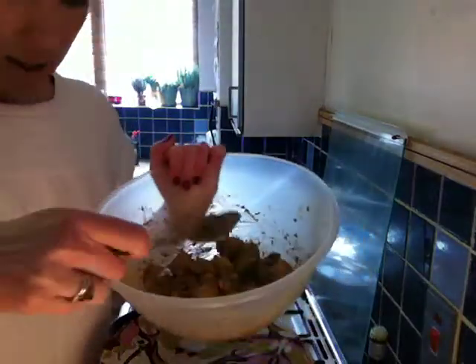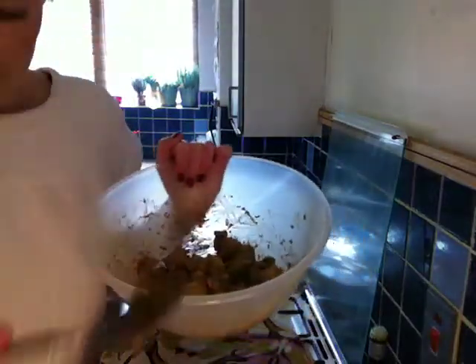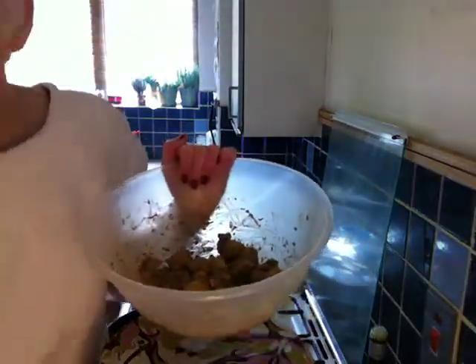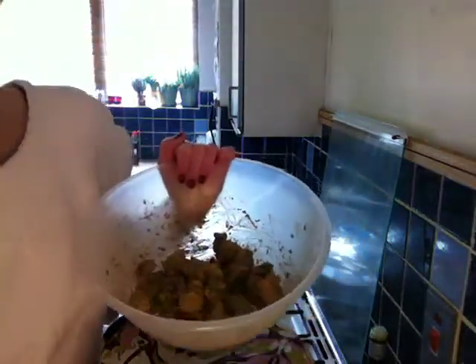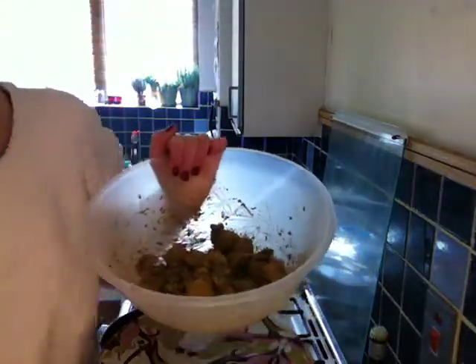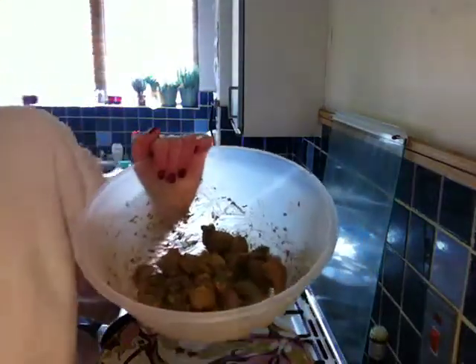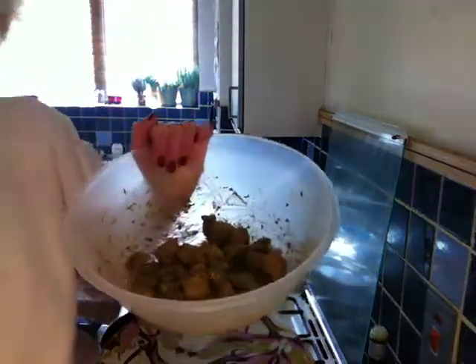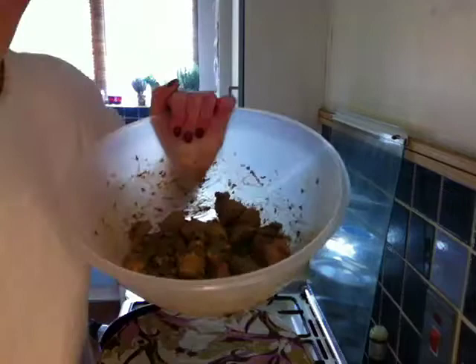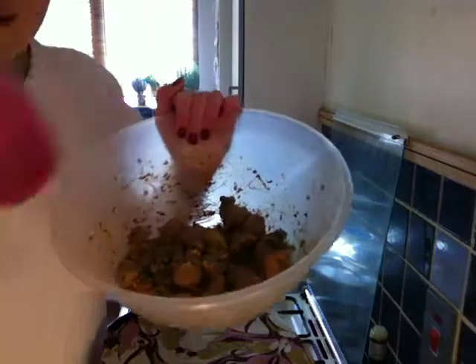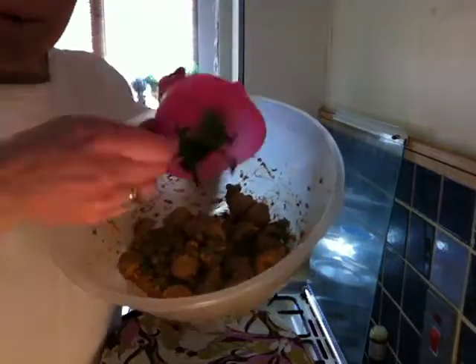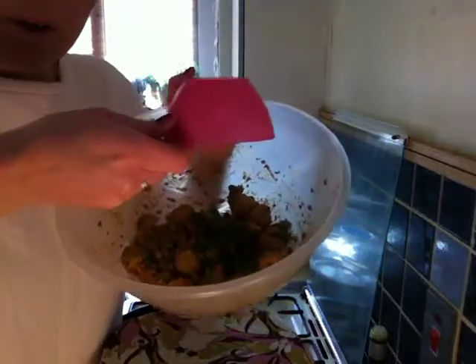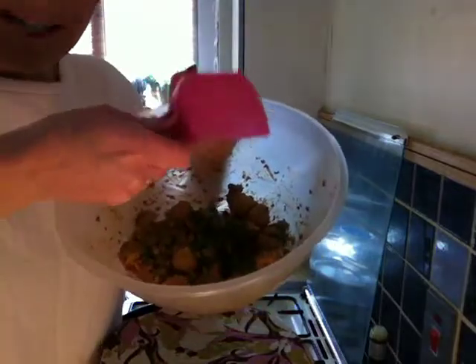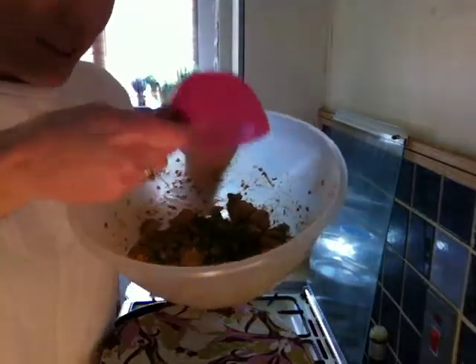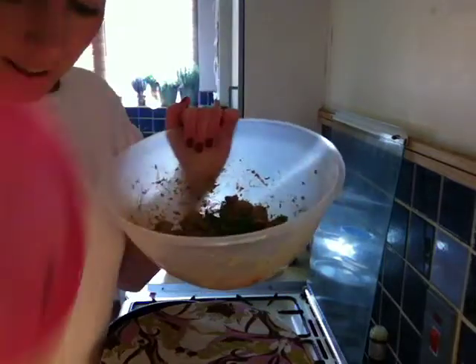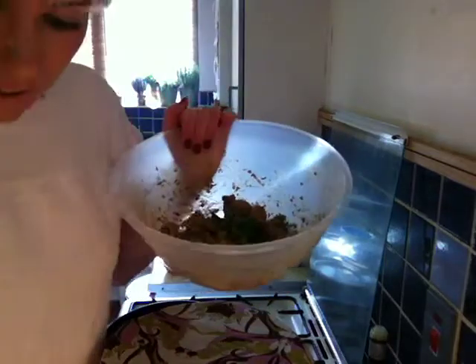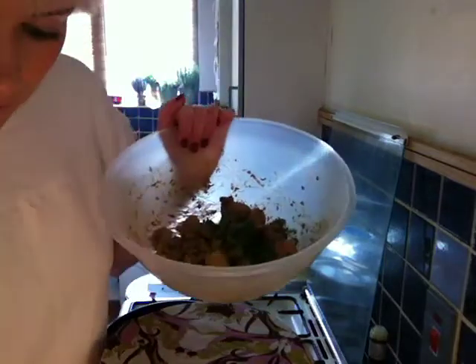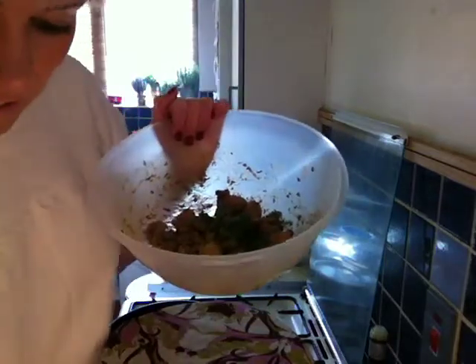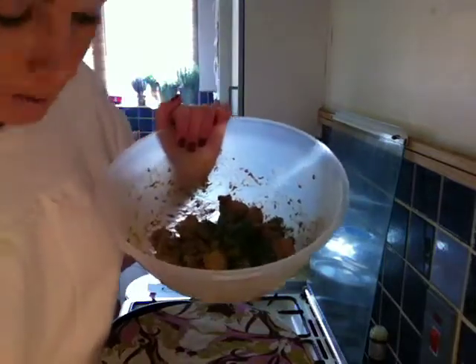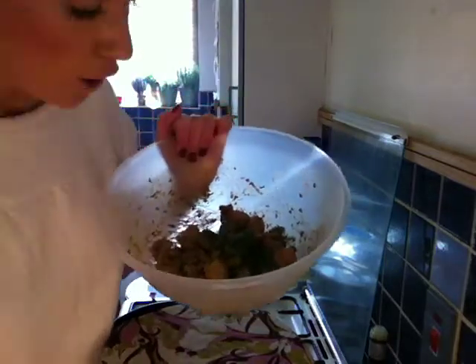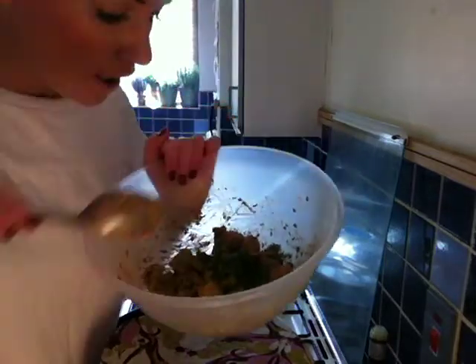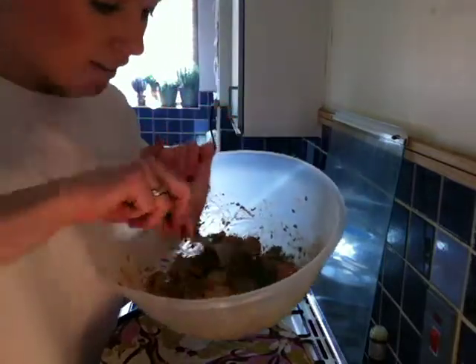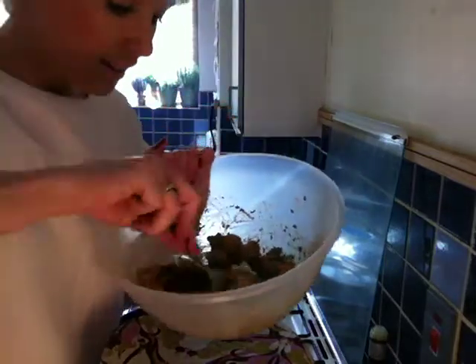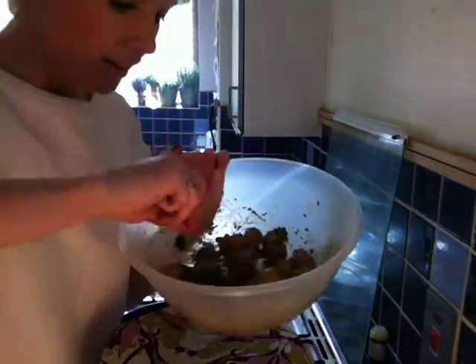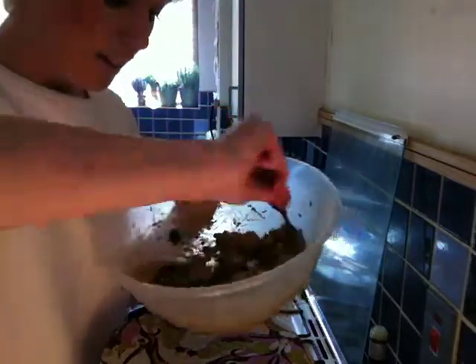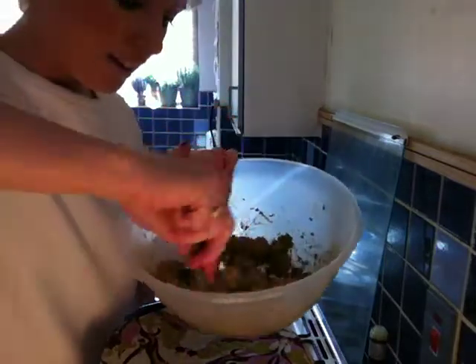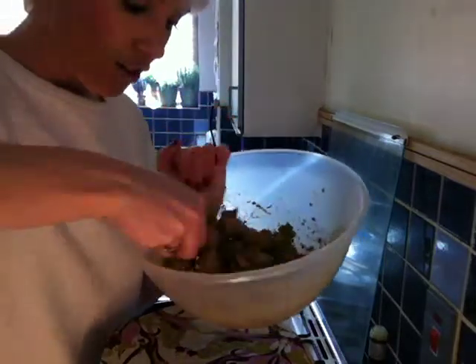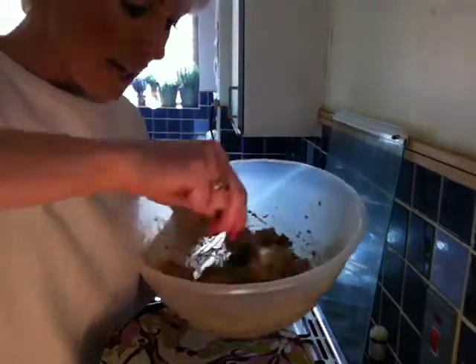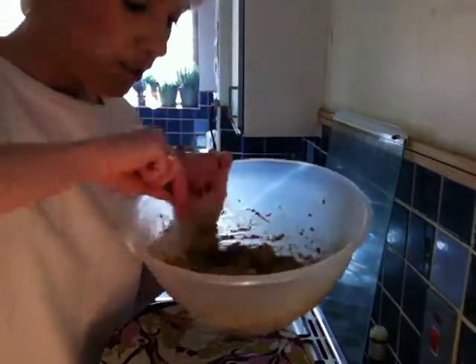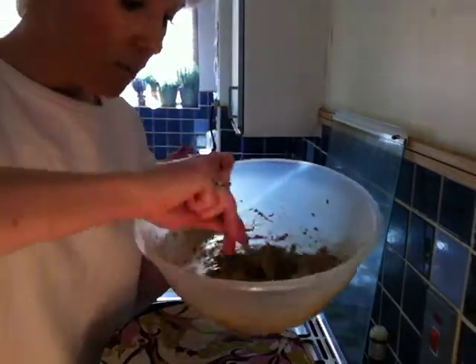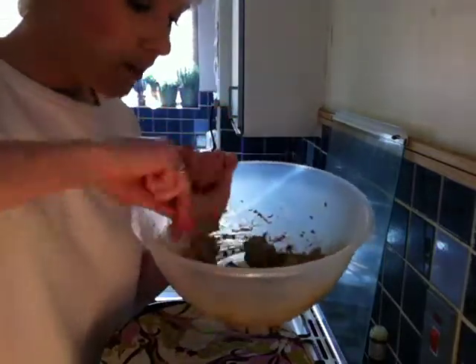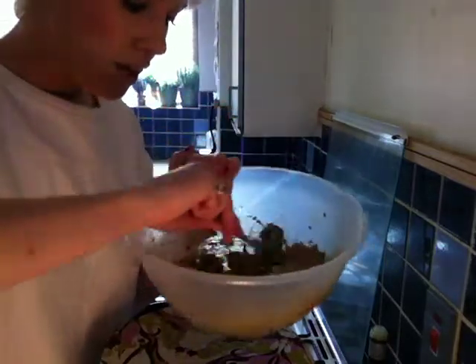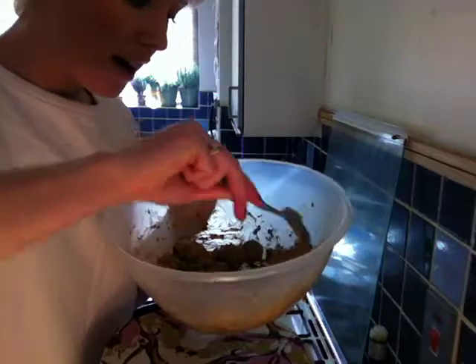Then we are going to put some coriander in there just to get a bit of colour. So there we are — those two dishes are completely done.